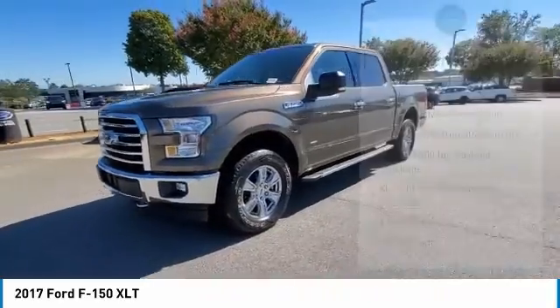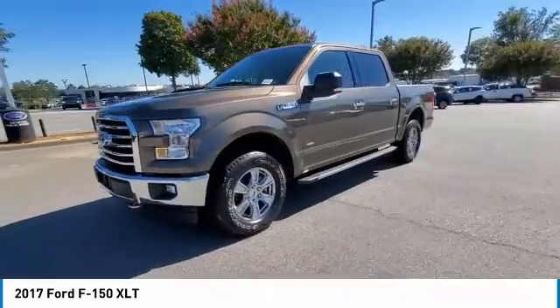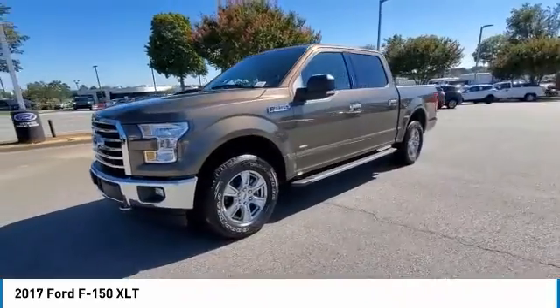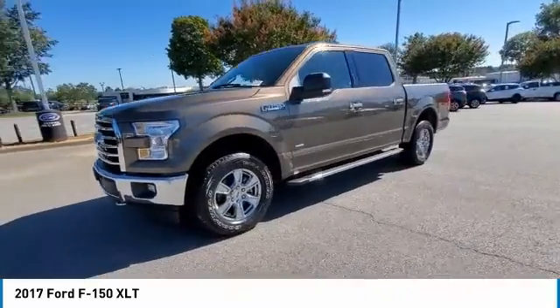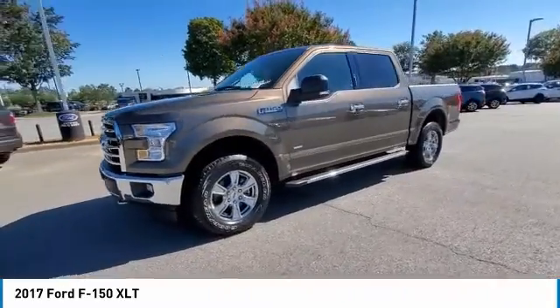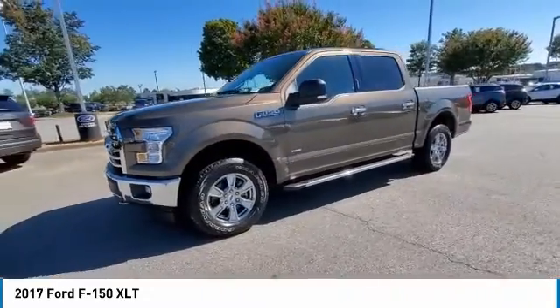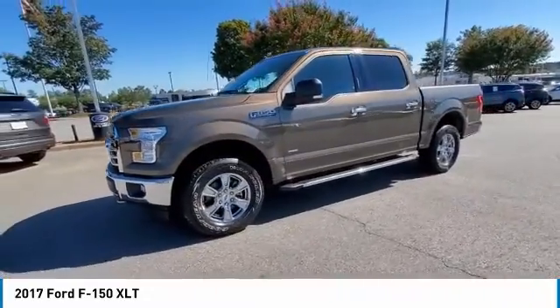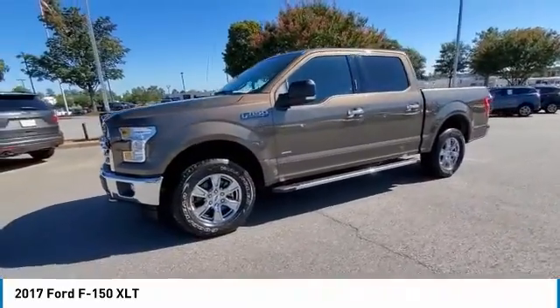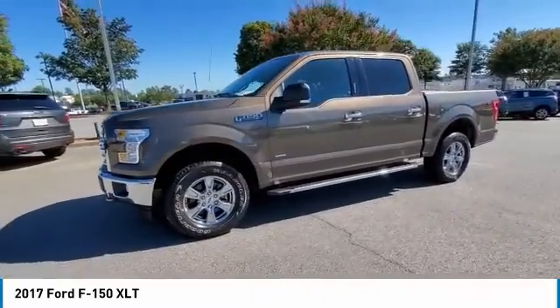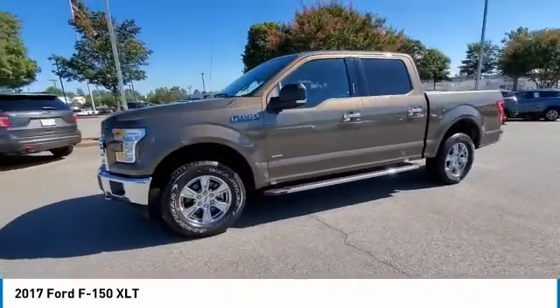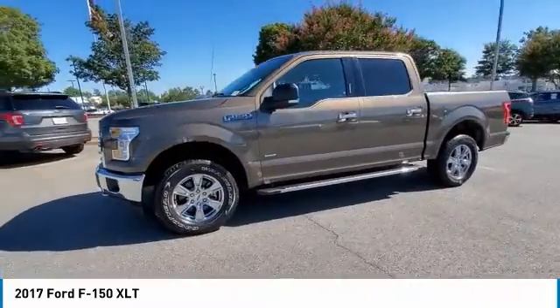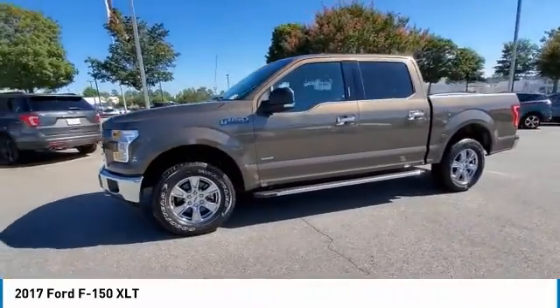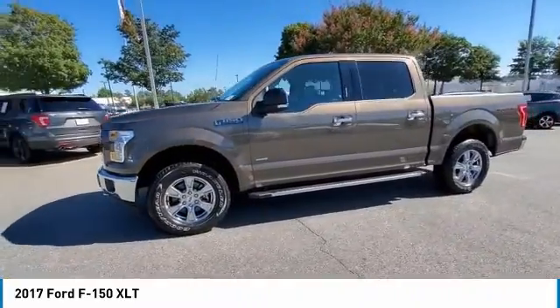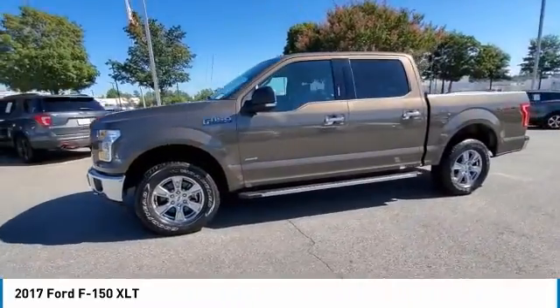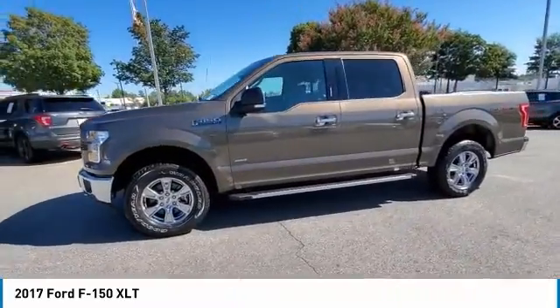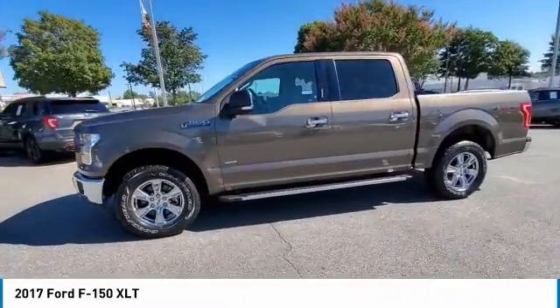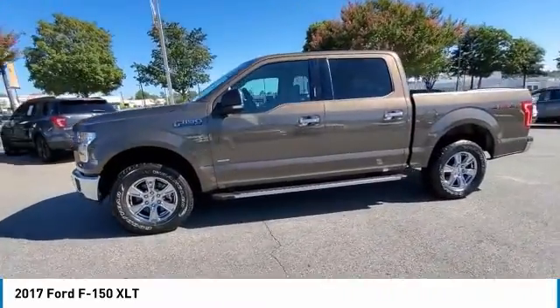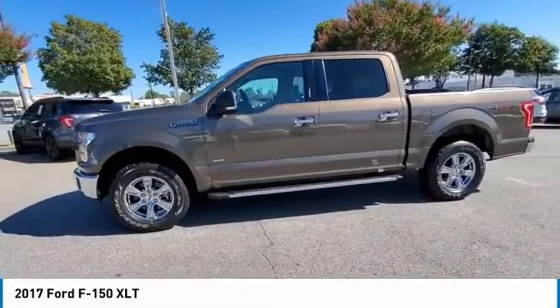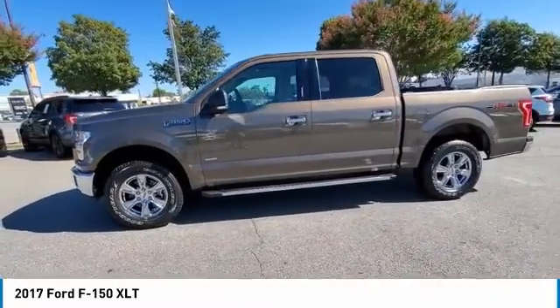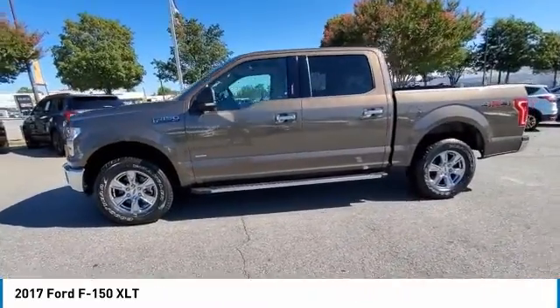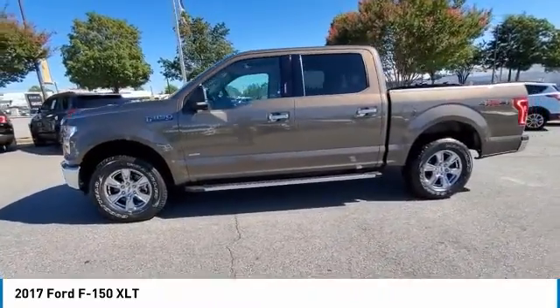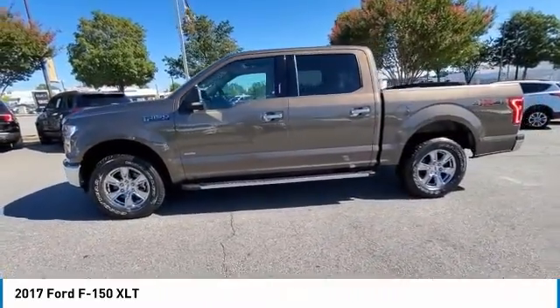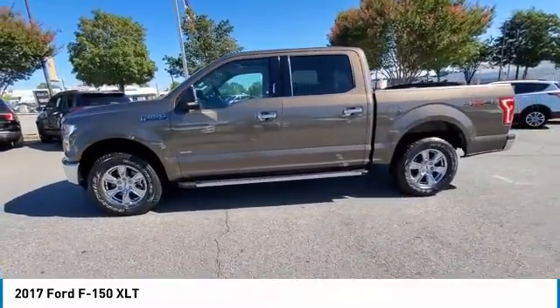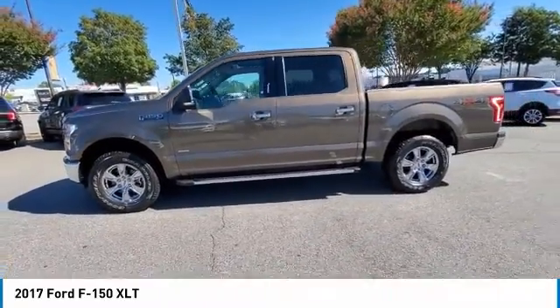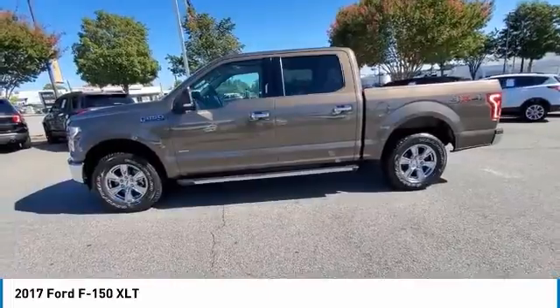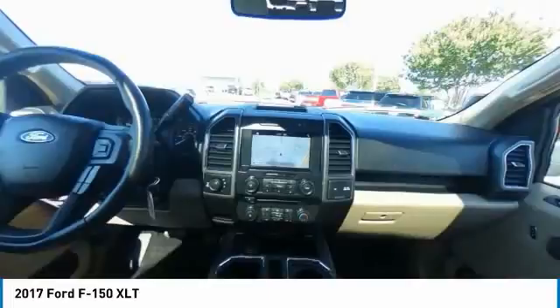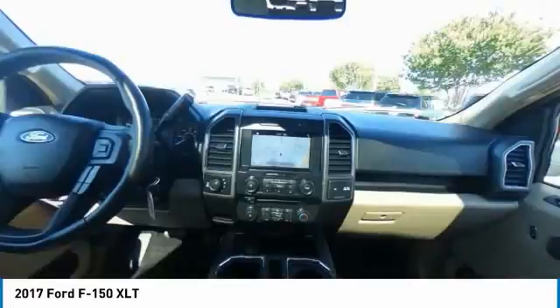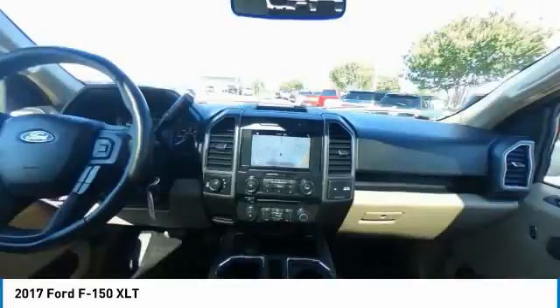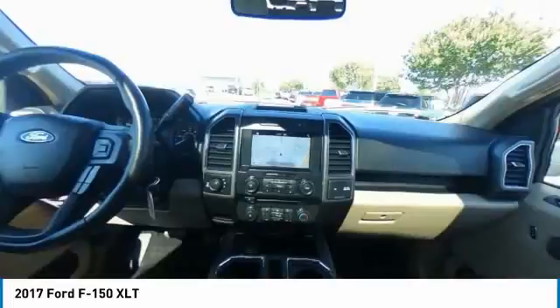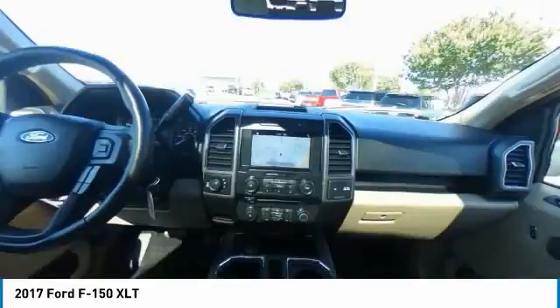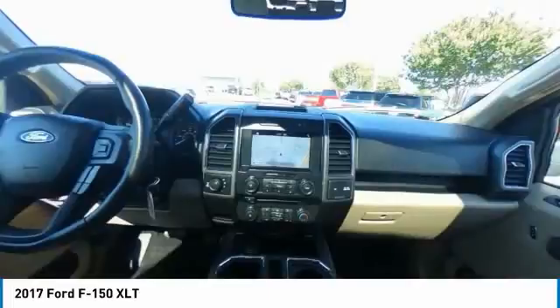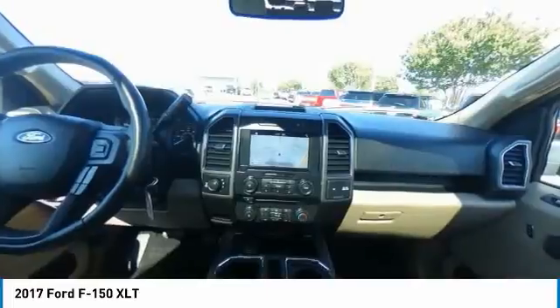Speed control. Four wheel disc brakes. Front wheel independent suspension. Come take a test drive today.